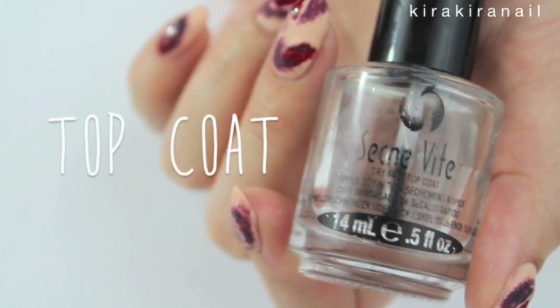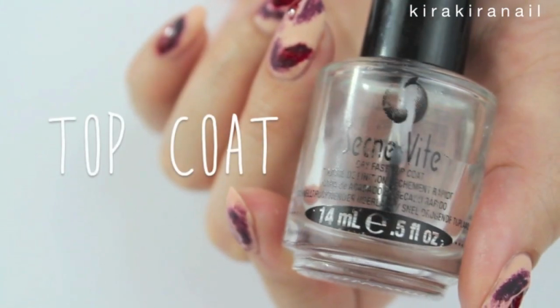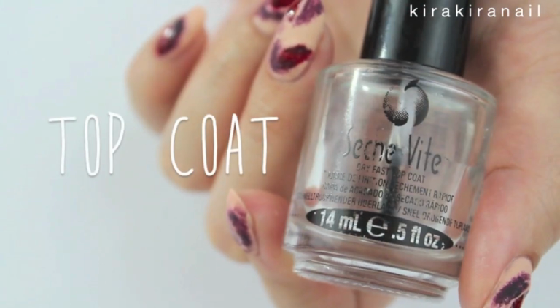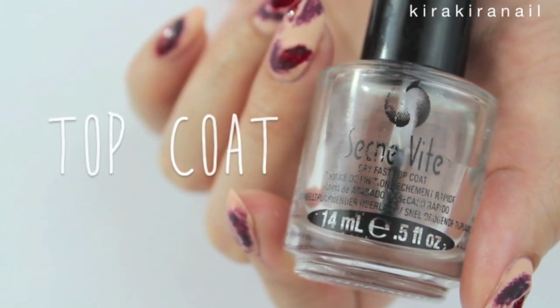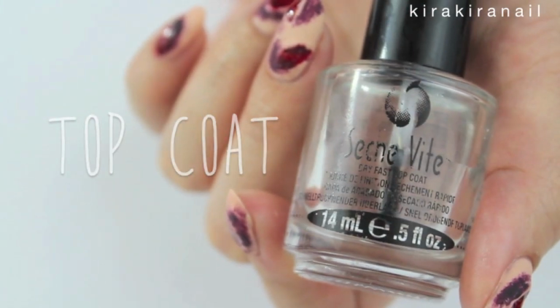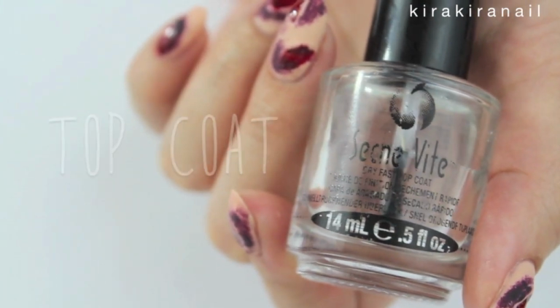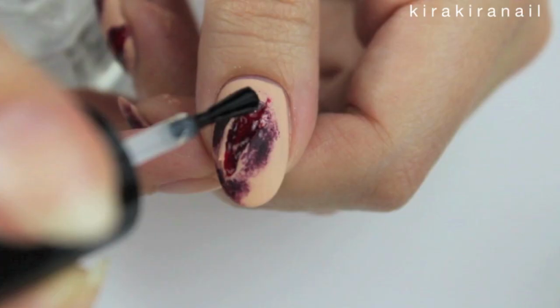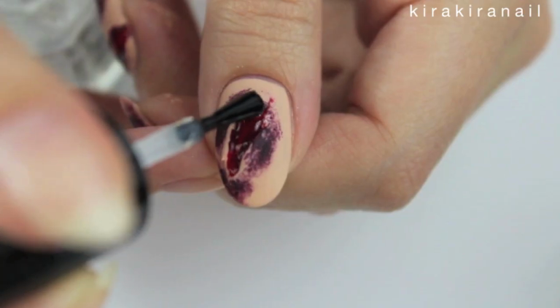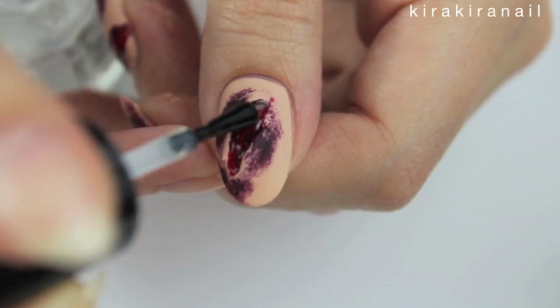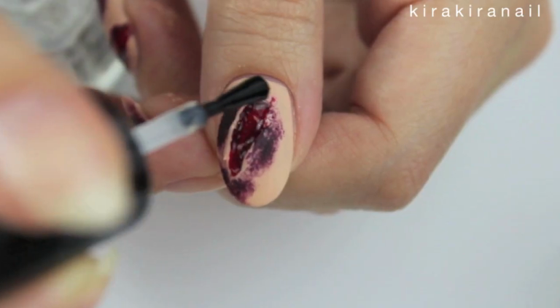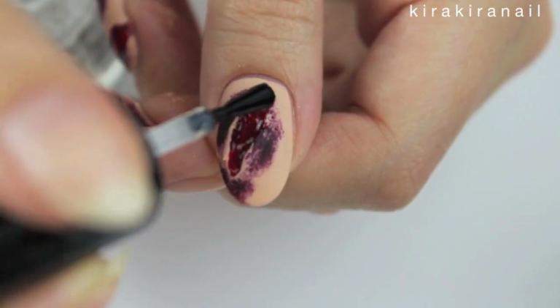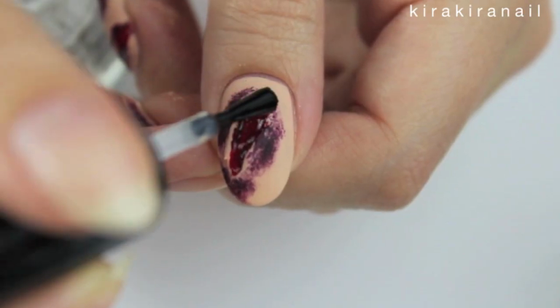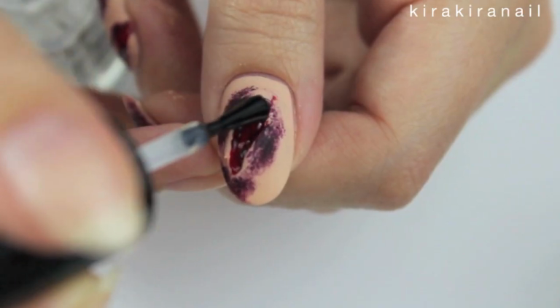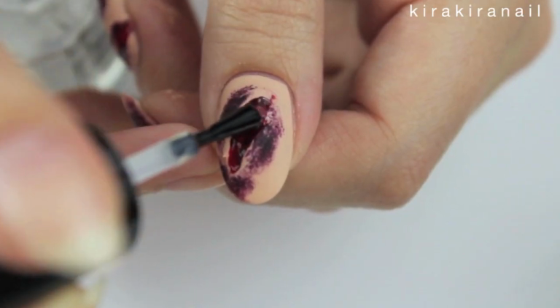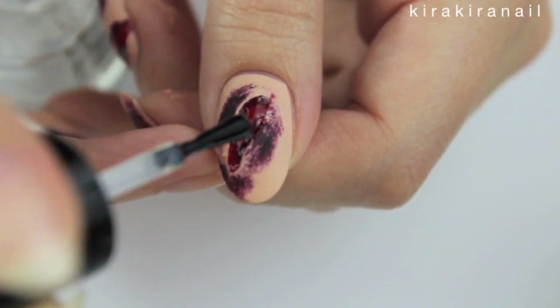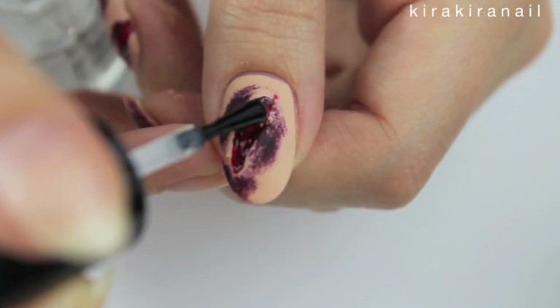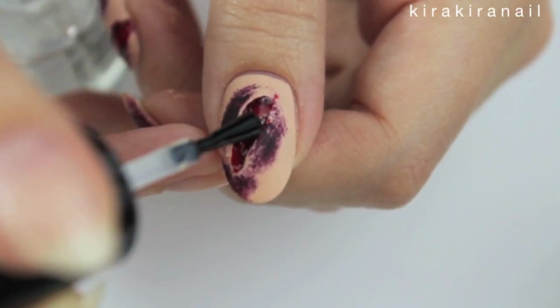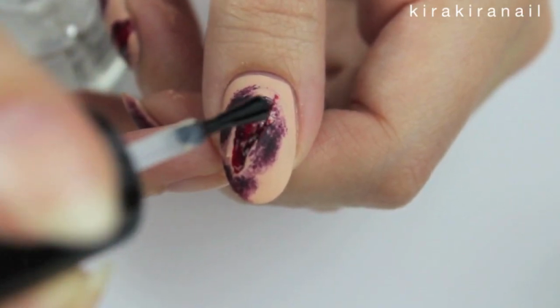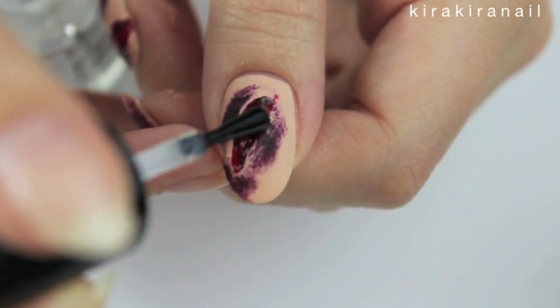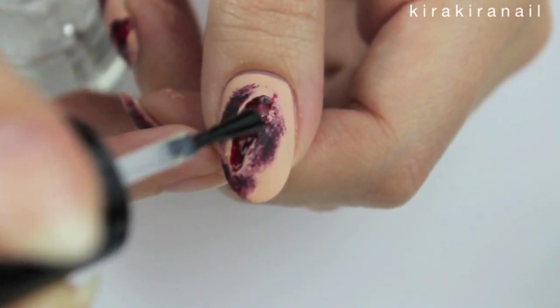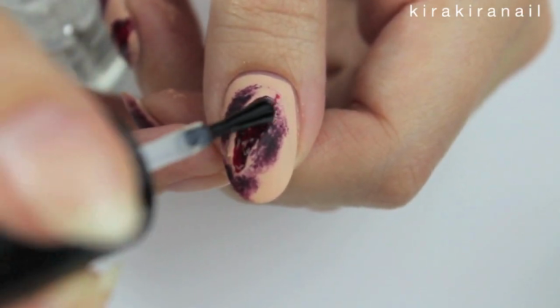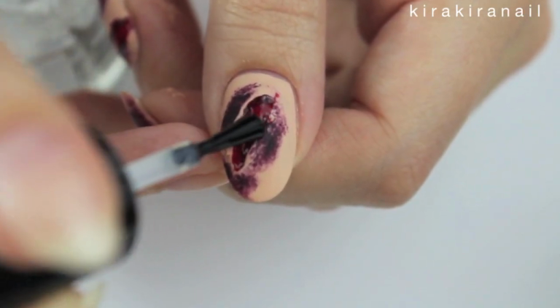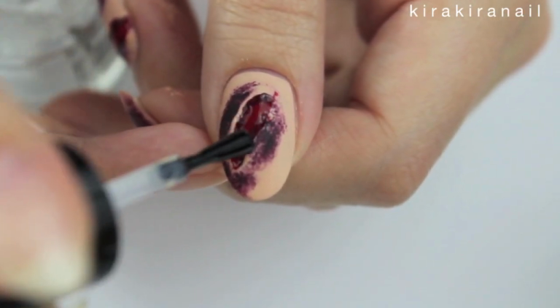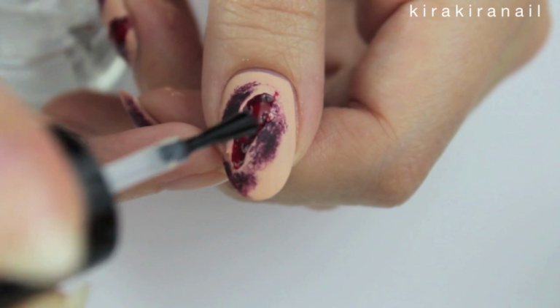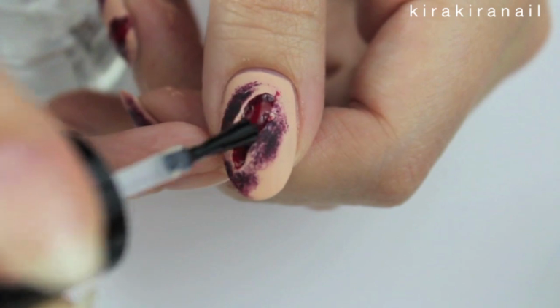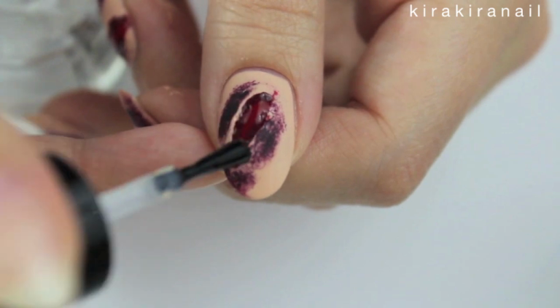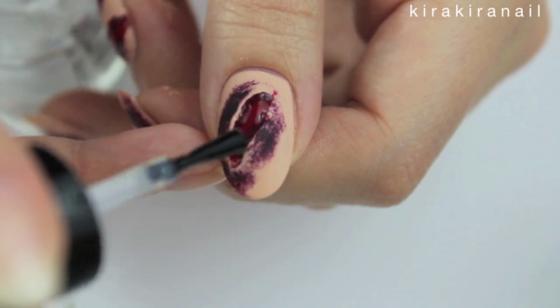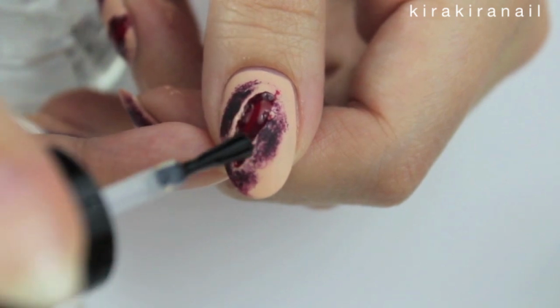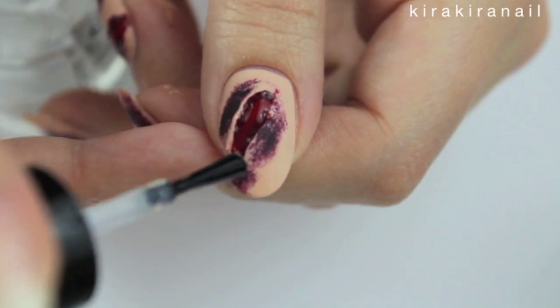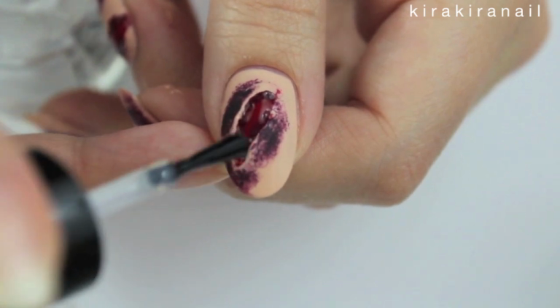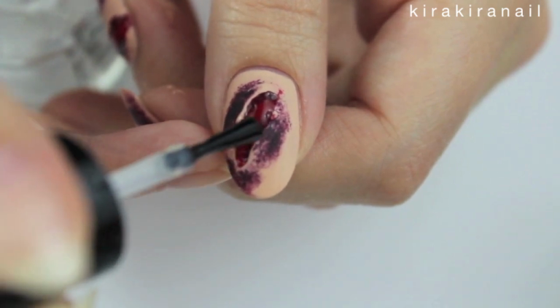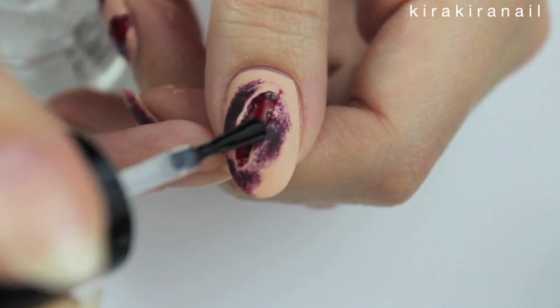I added top coat over the blood, but I wouldn't do it since it takes away from the 3D effect.